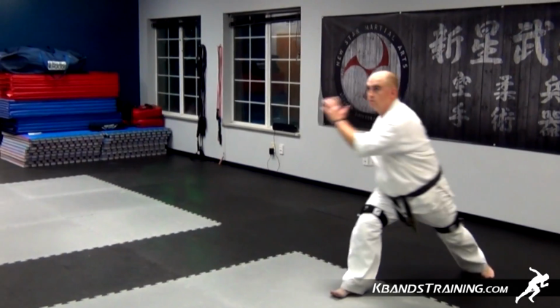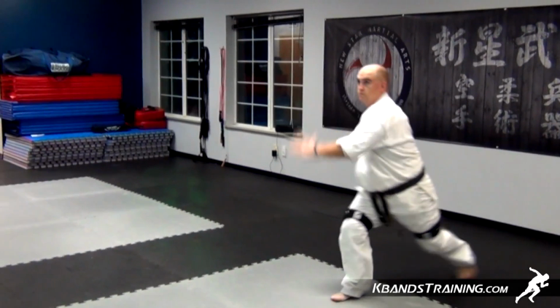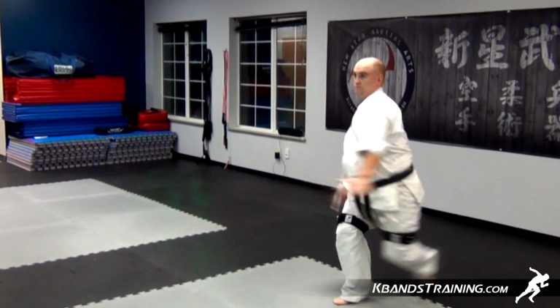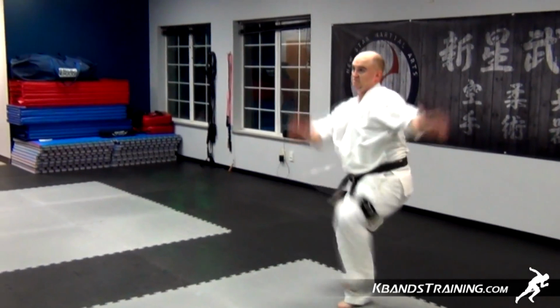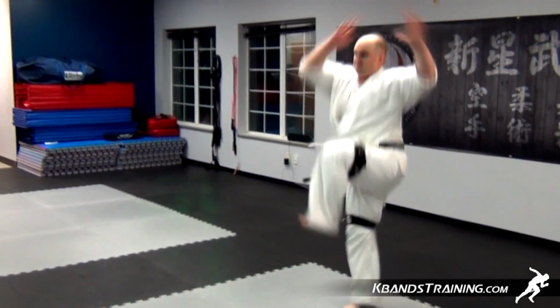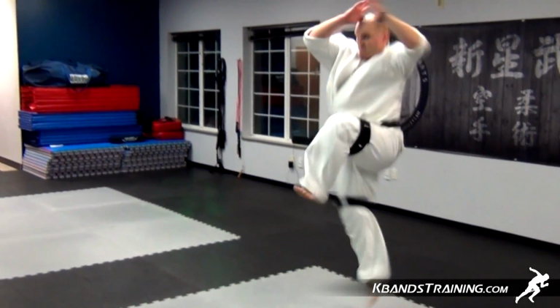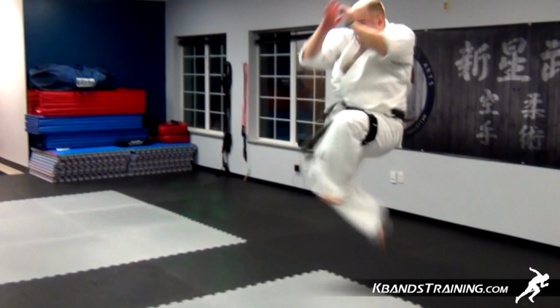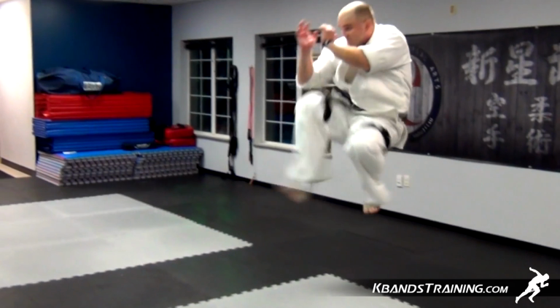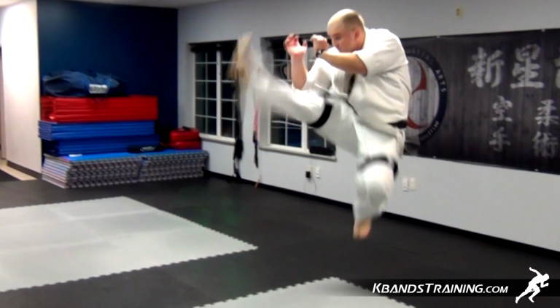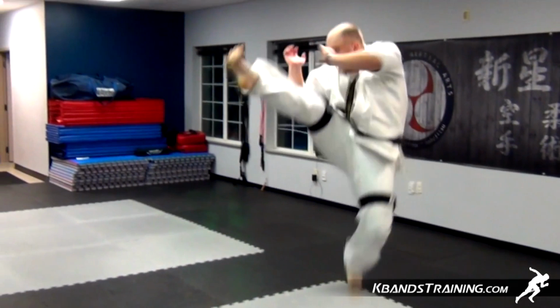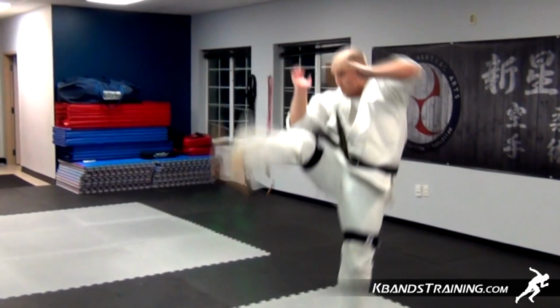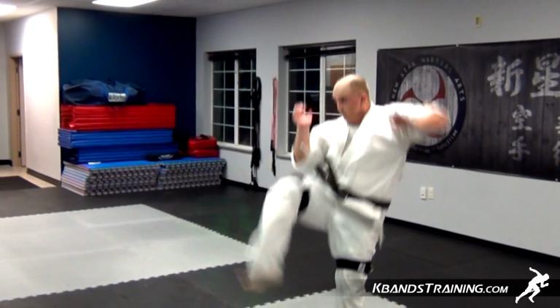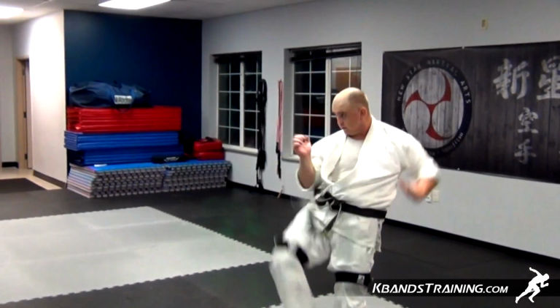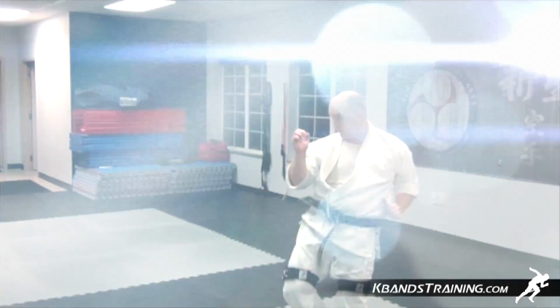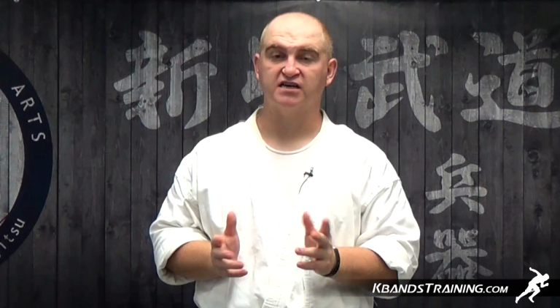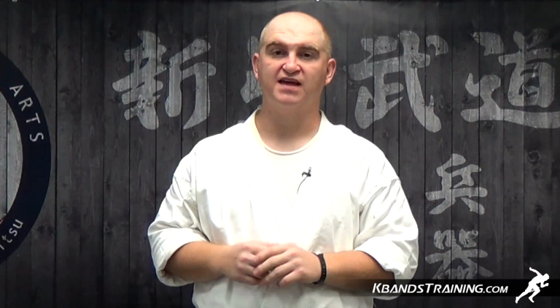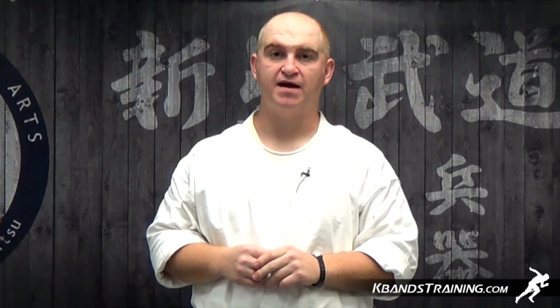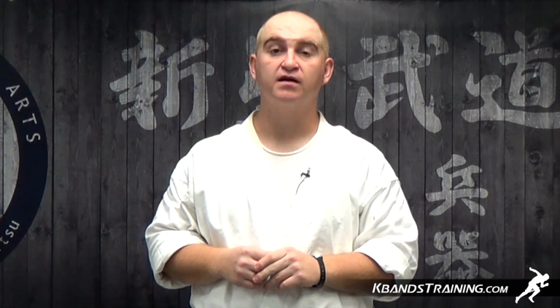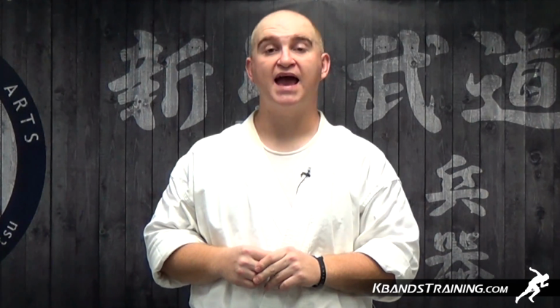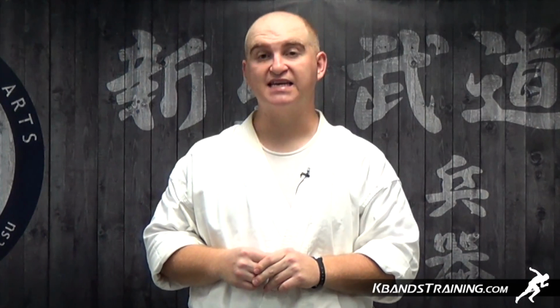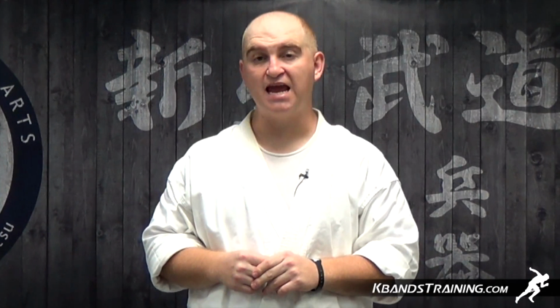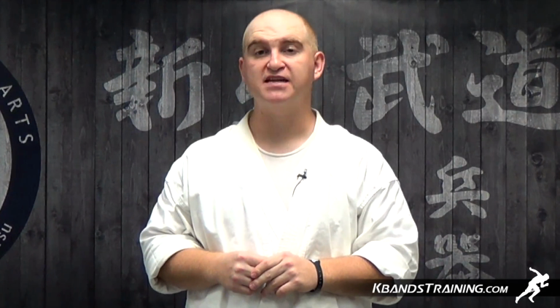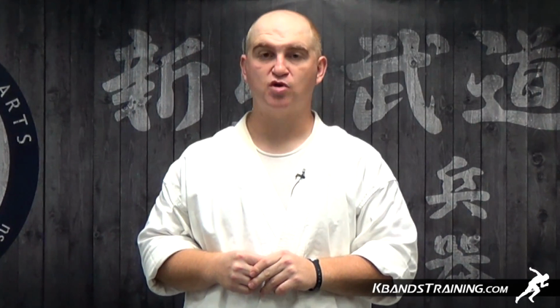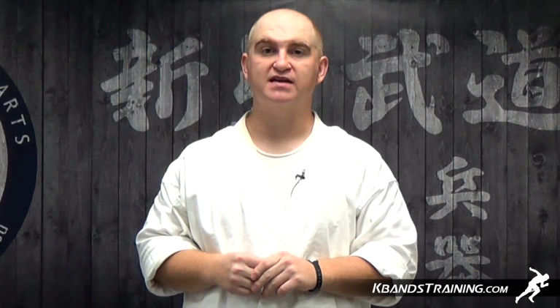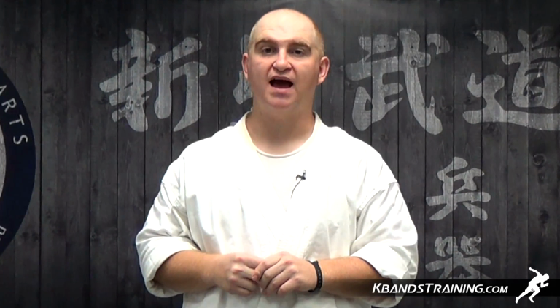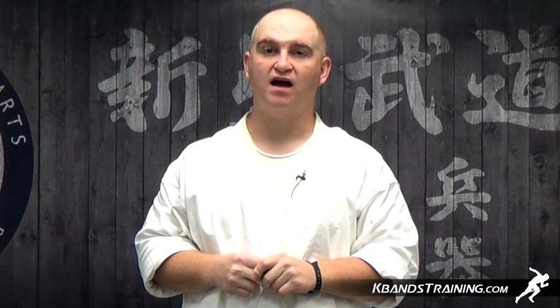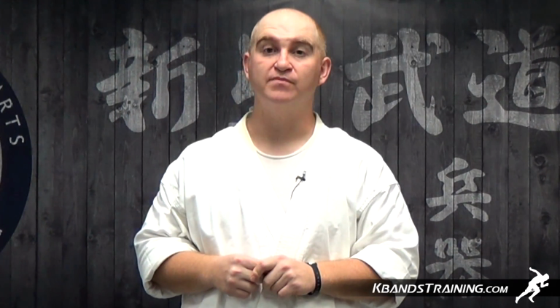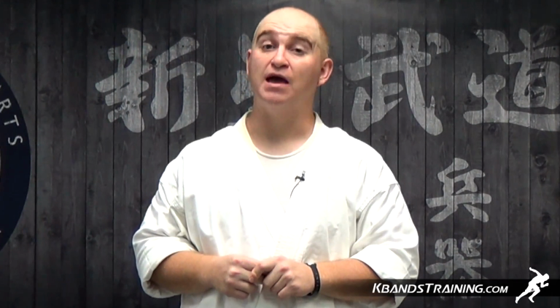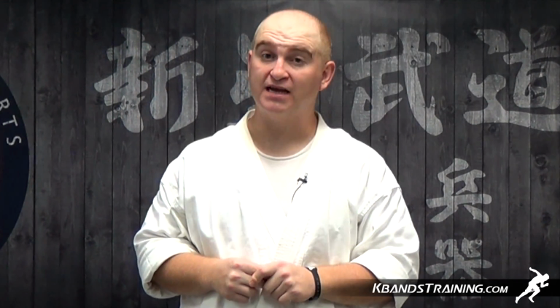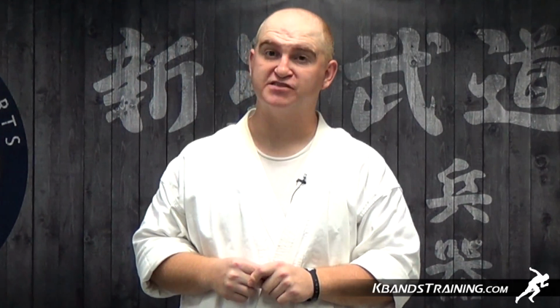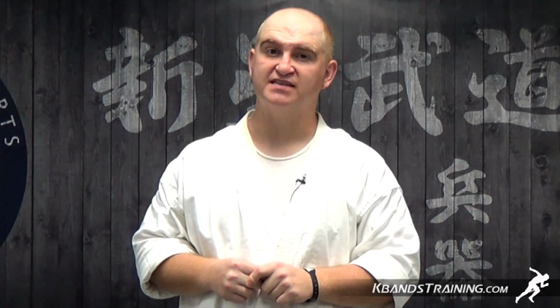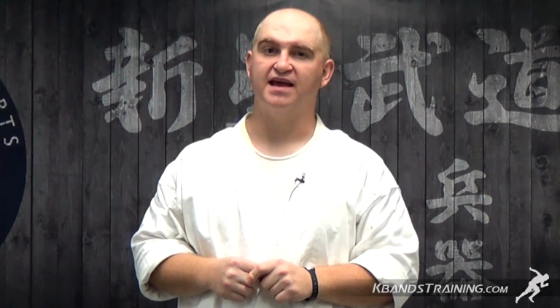To continue to improve your jumping front kicks, or any aerial kick for that matter, head to kbandstraining.com to pick up a set today.